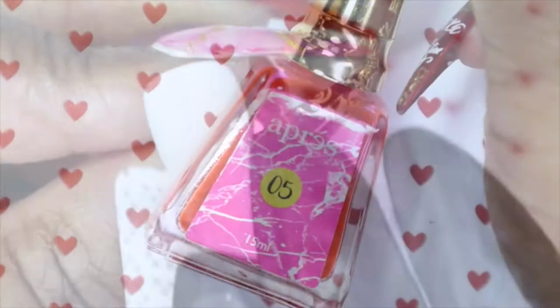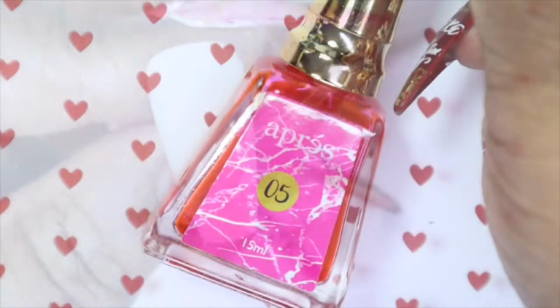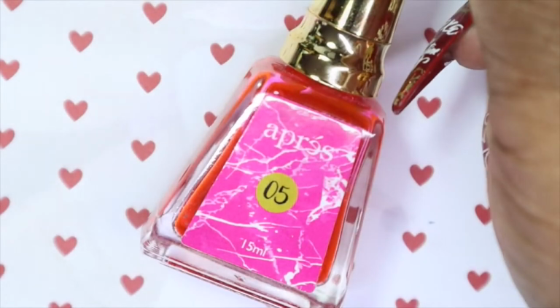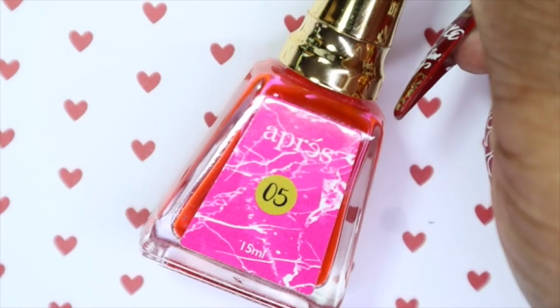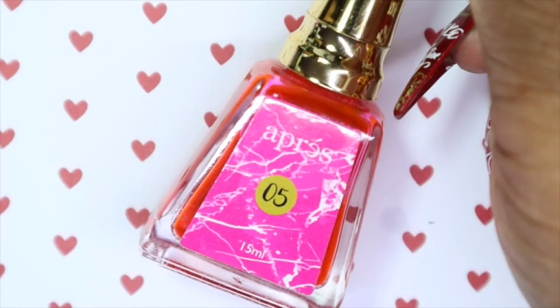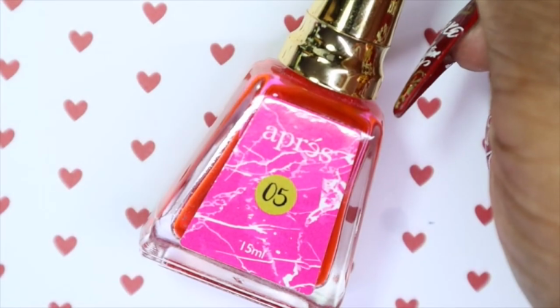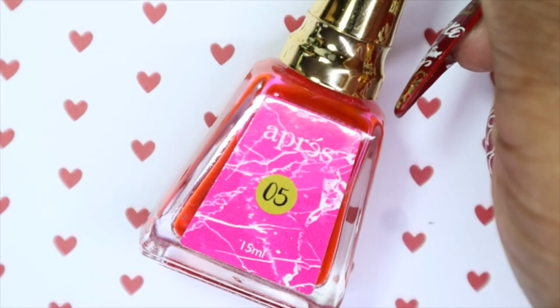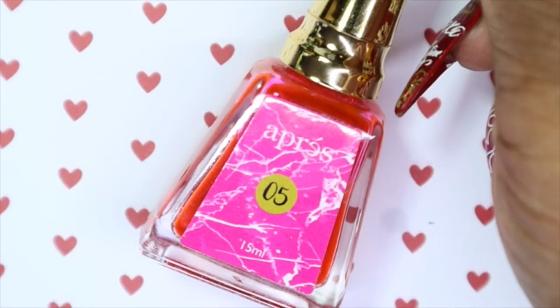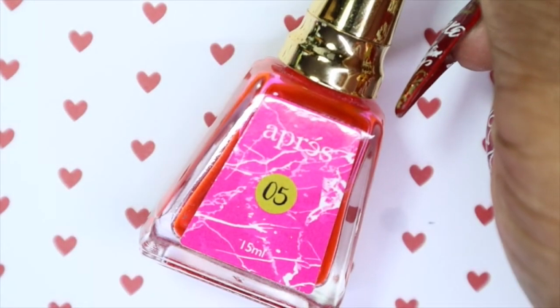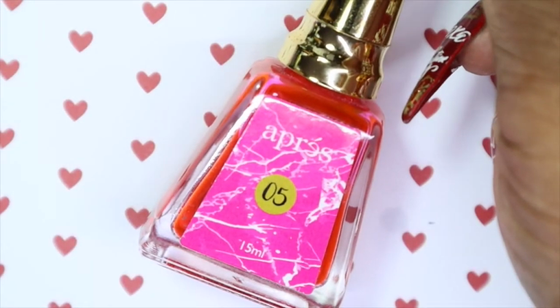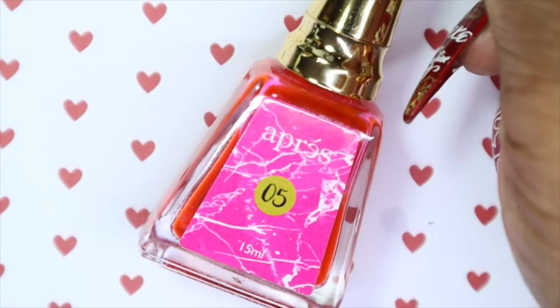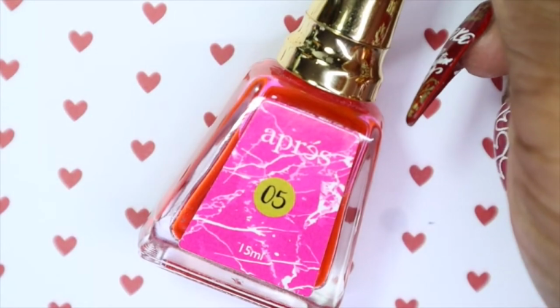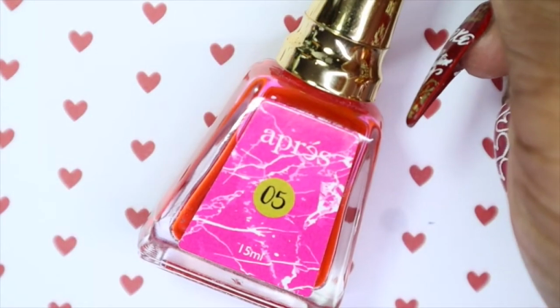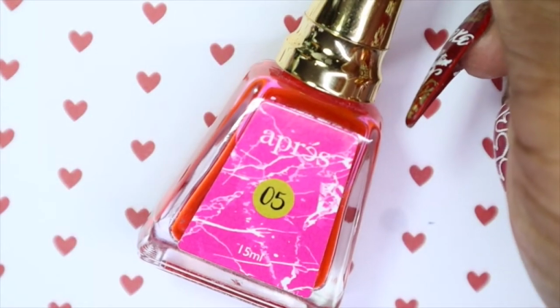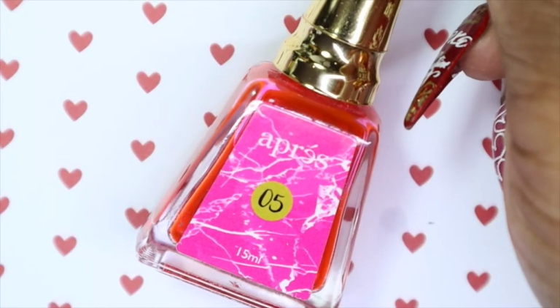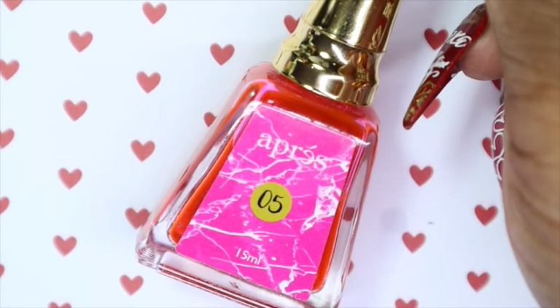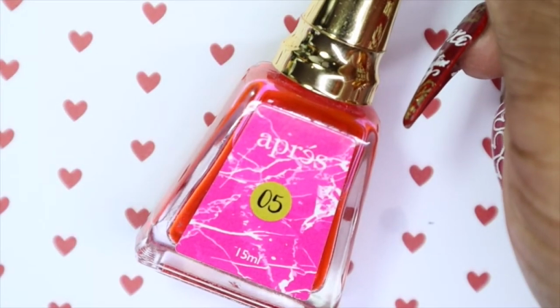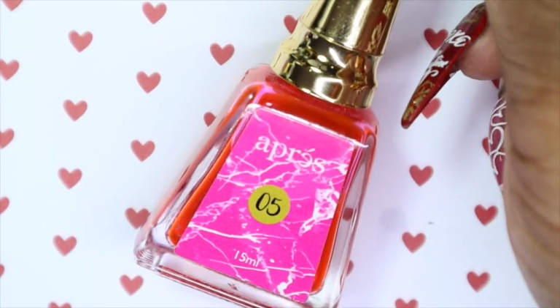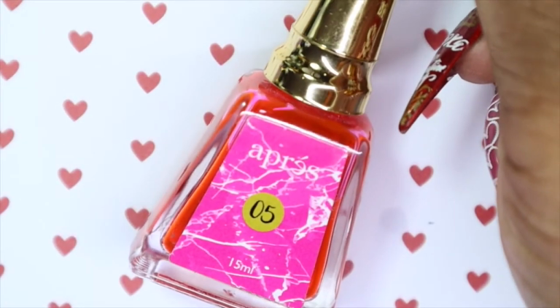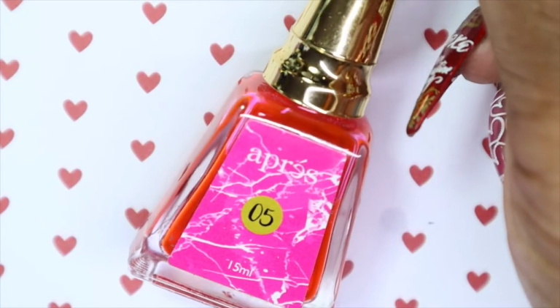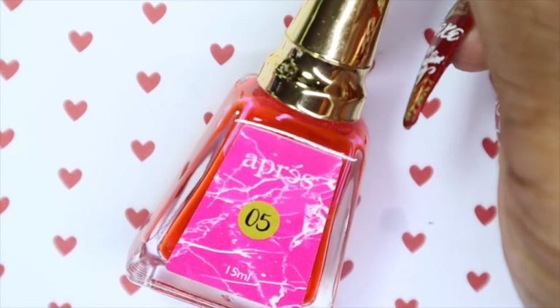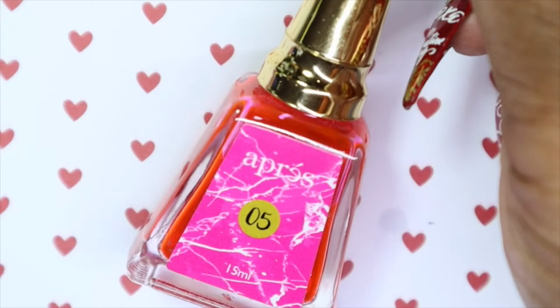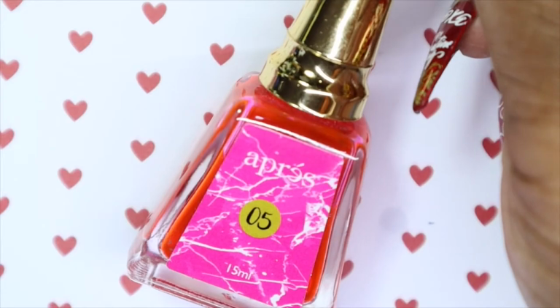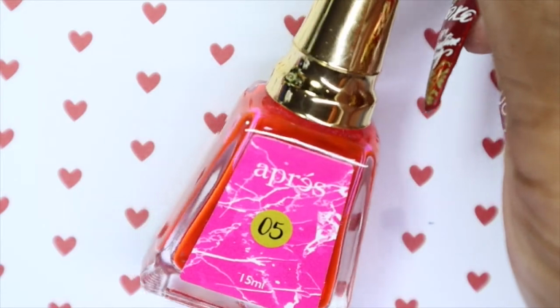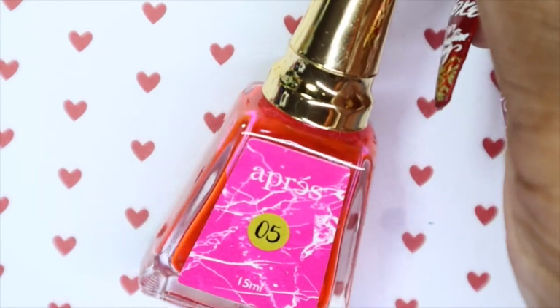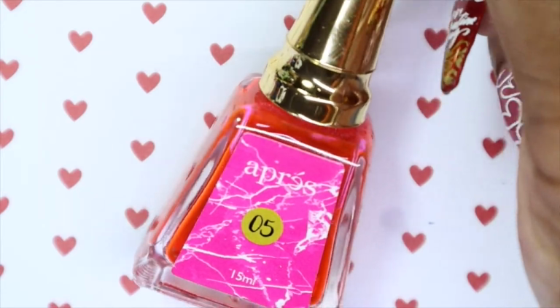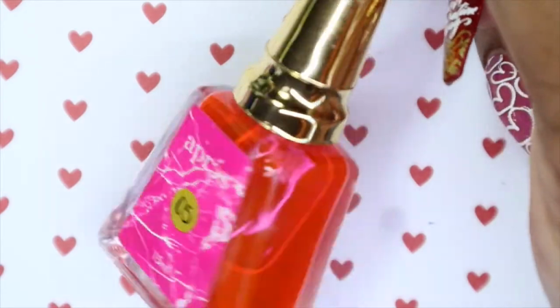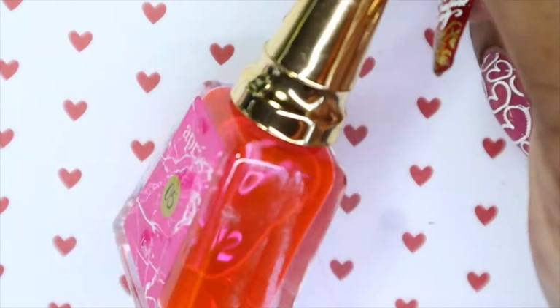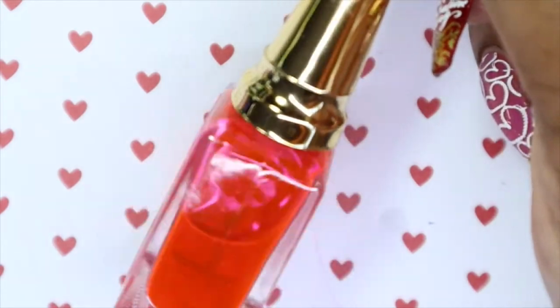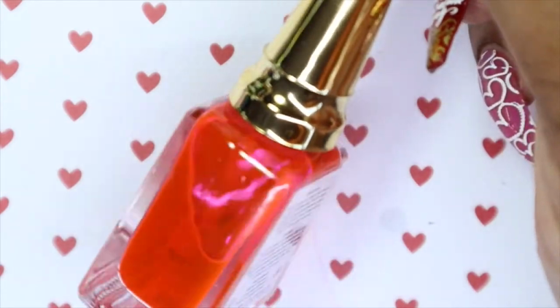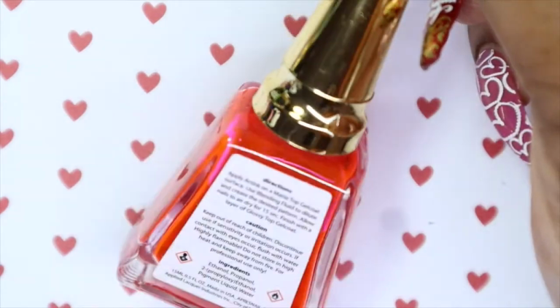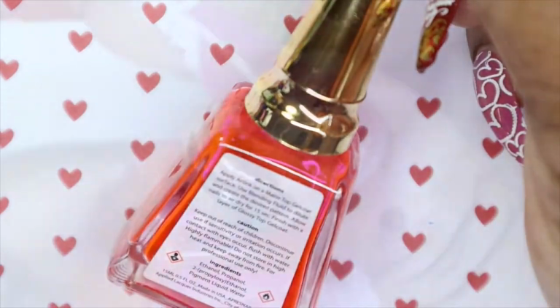So for this design, I will be going in and using the Opry No. 5 Art Ink, and this is the pink one.